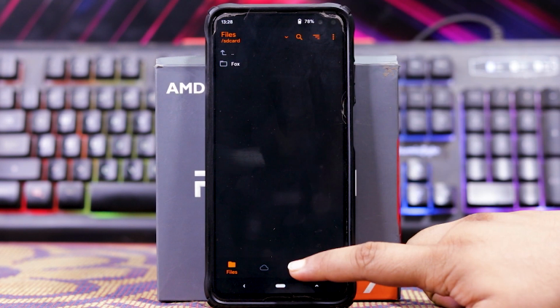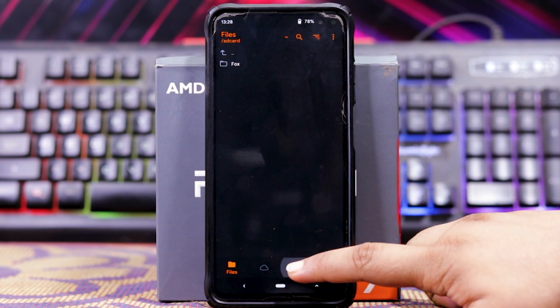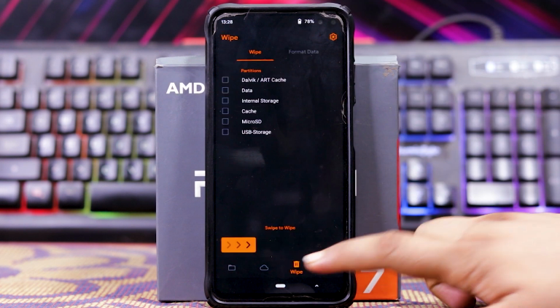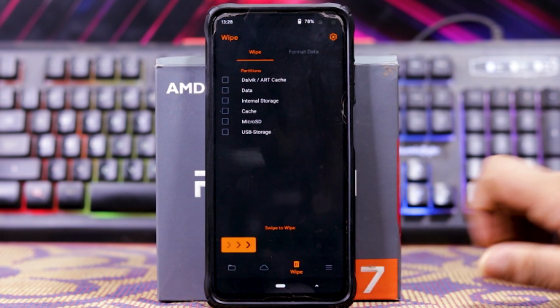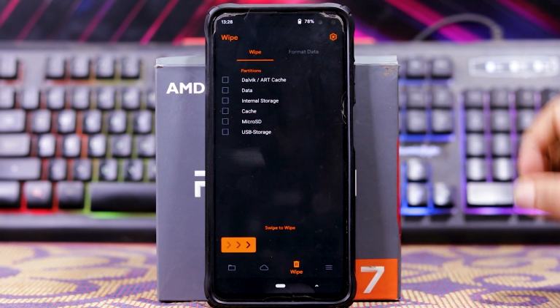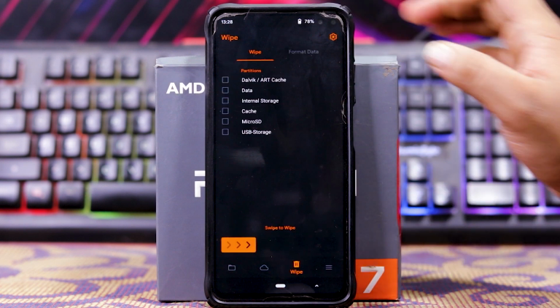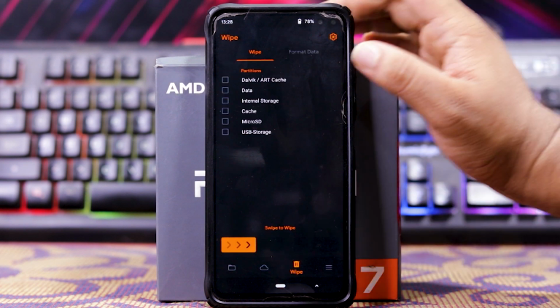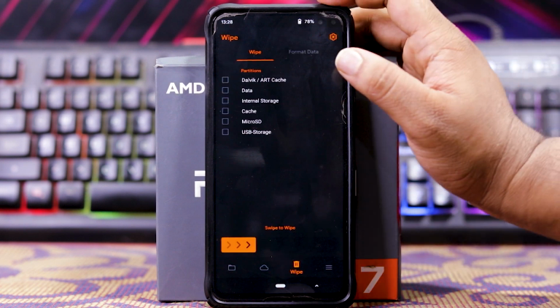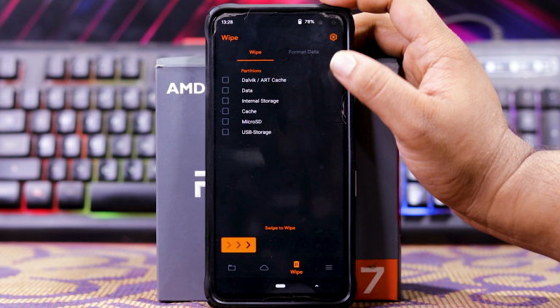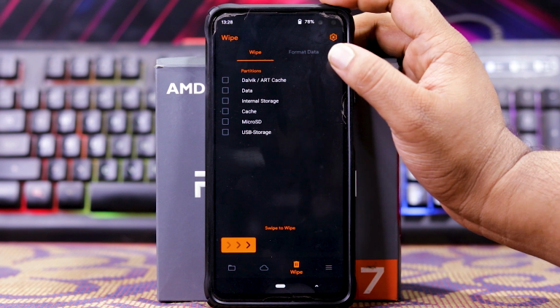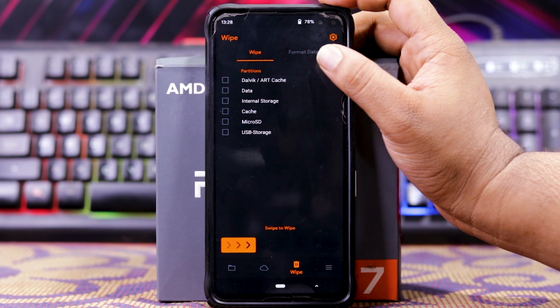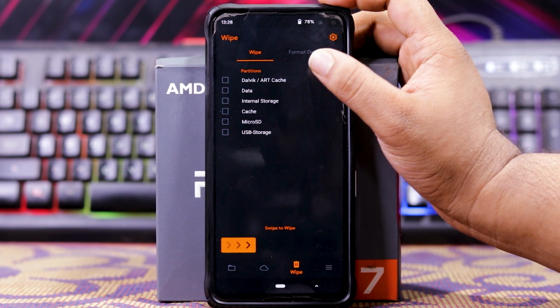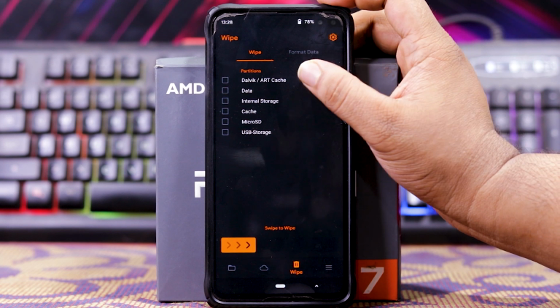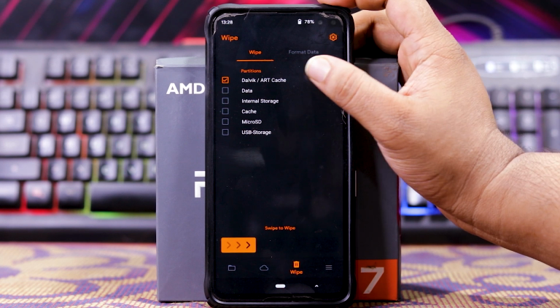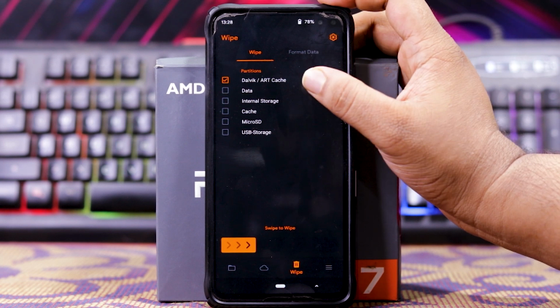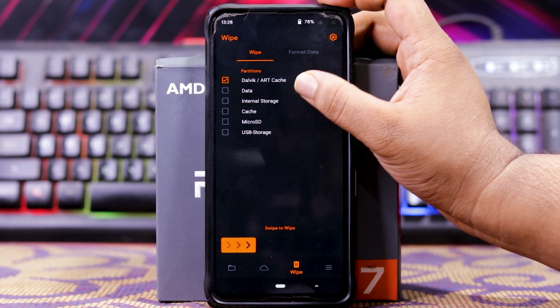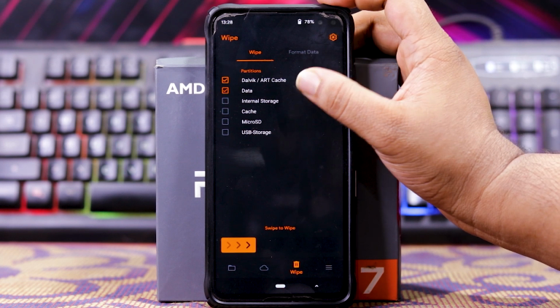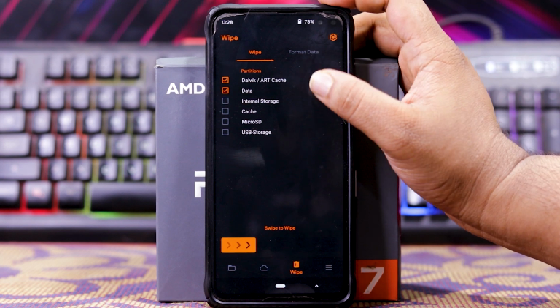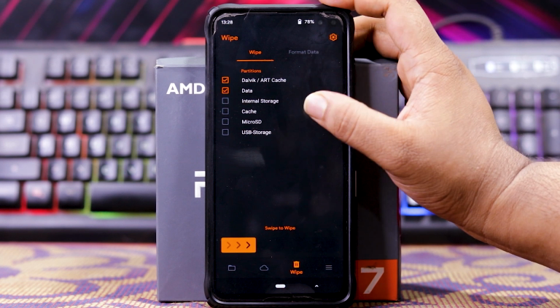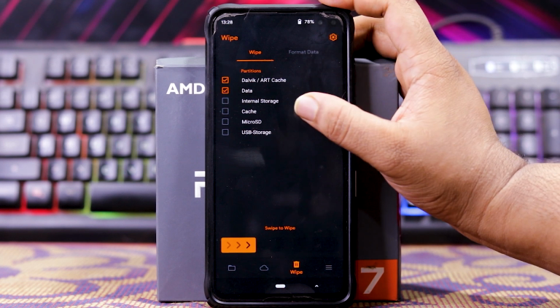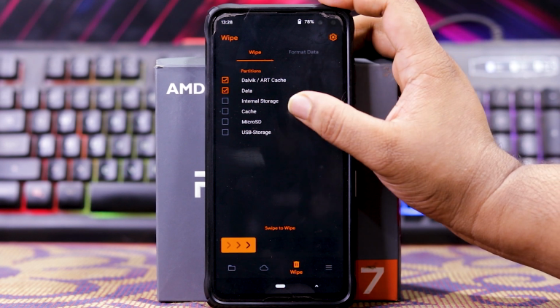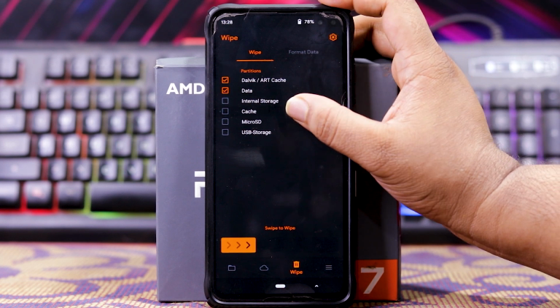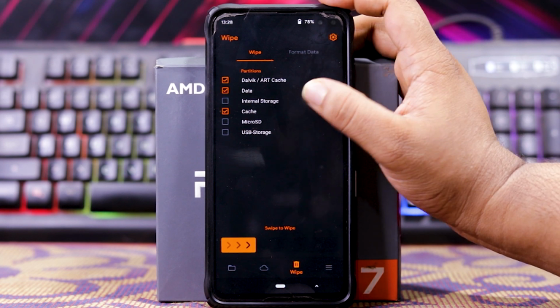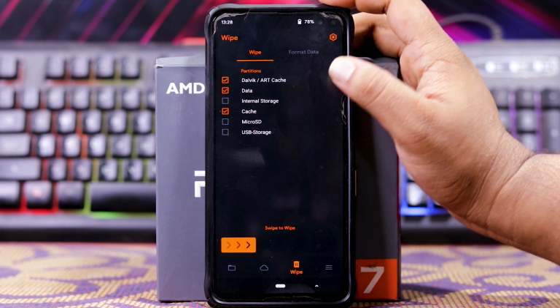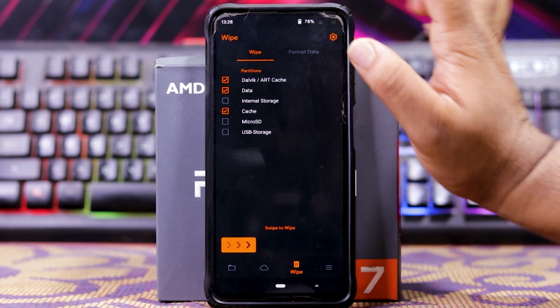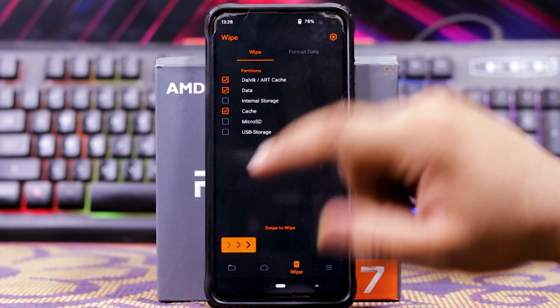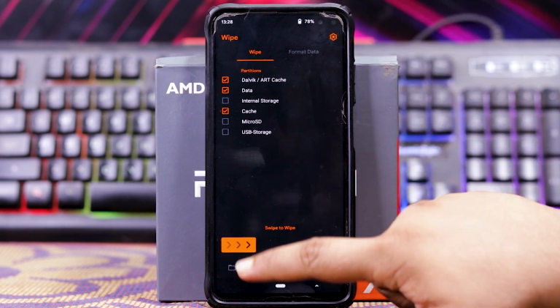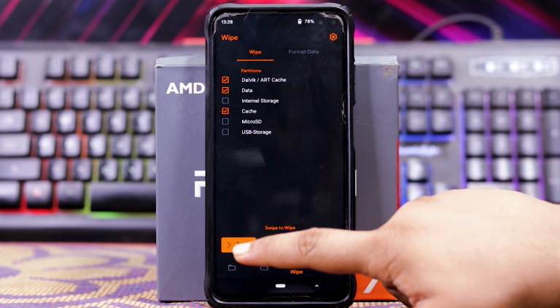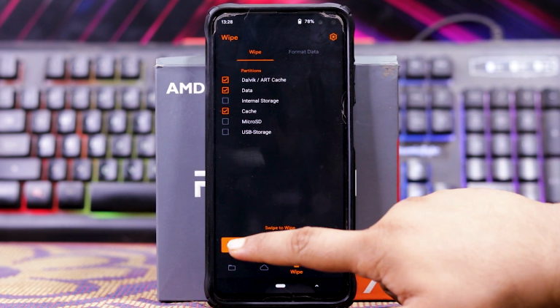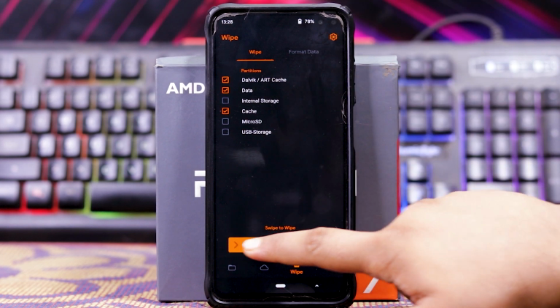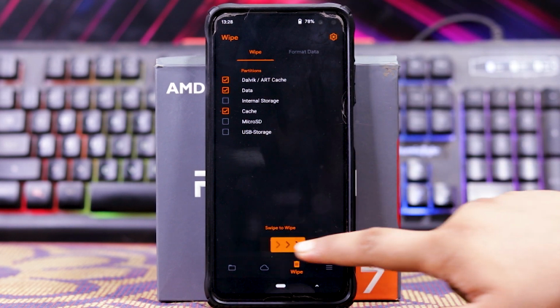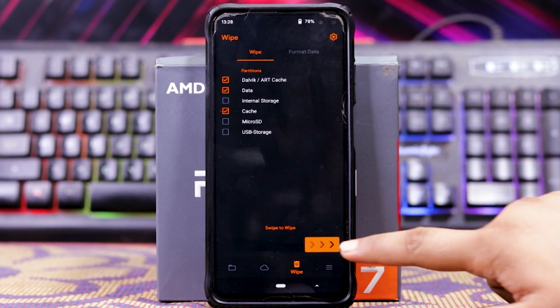So just go to Wipe, and wipe Dalvik data cache, and wipe it.